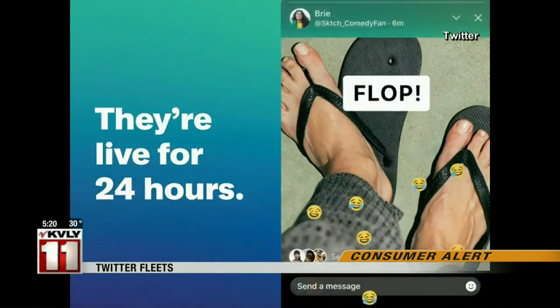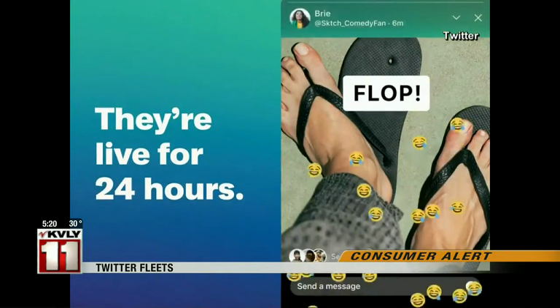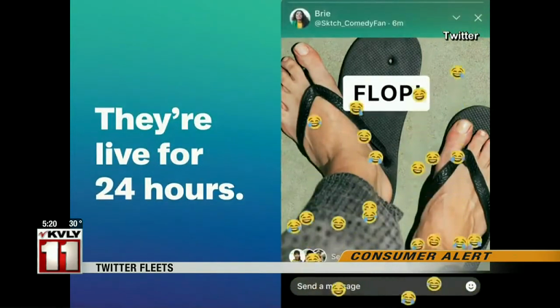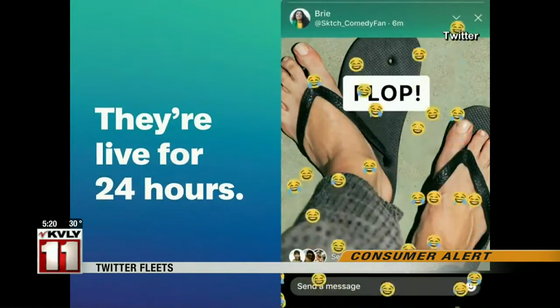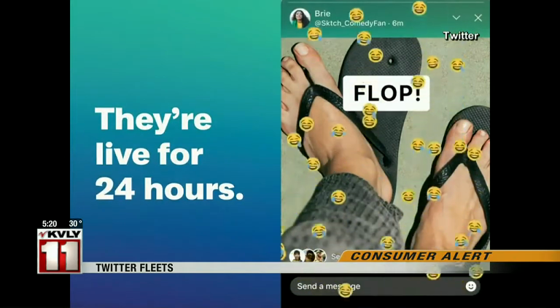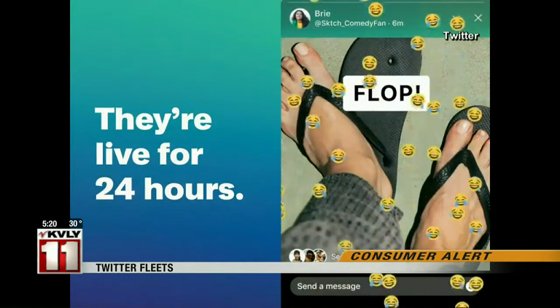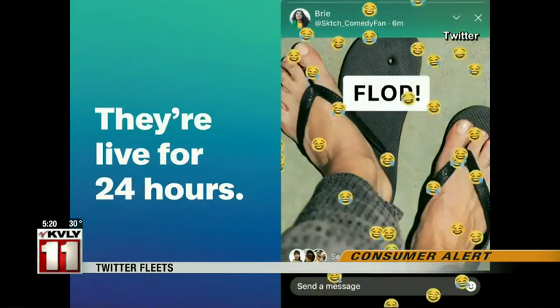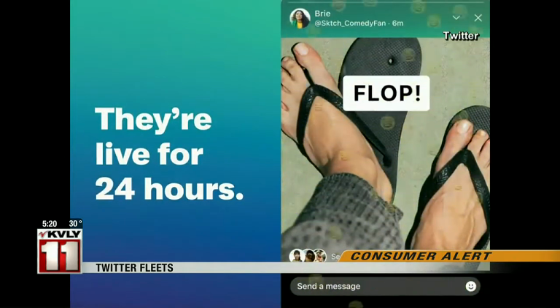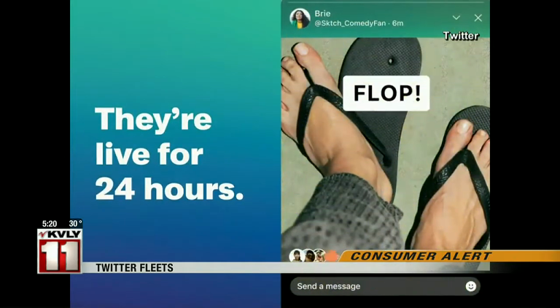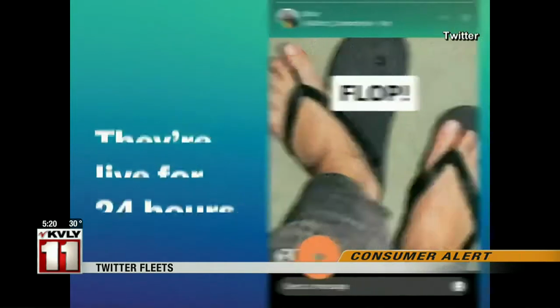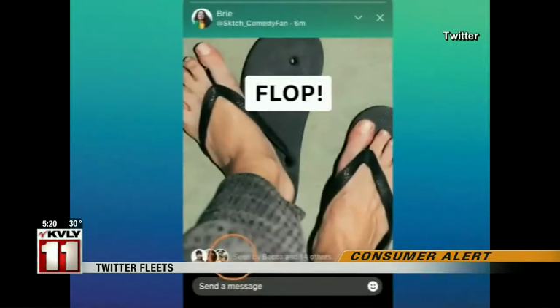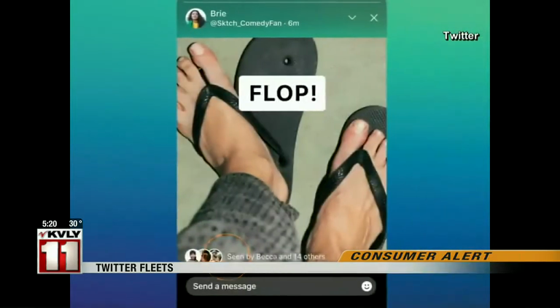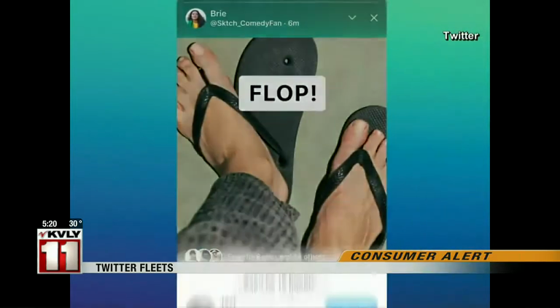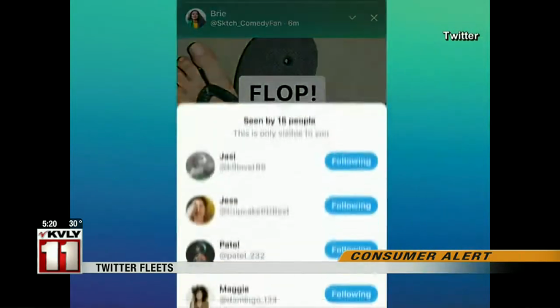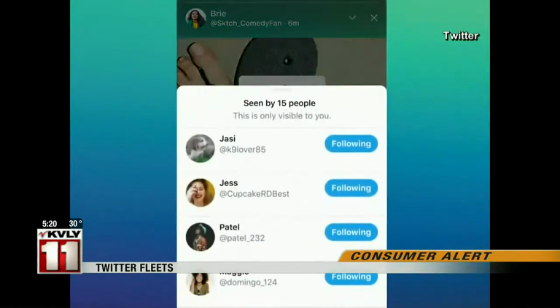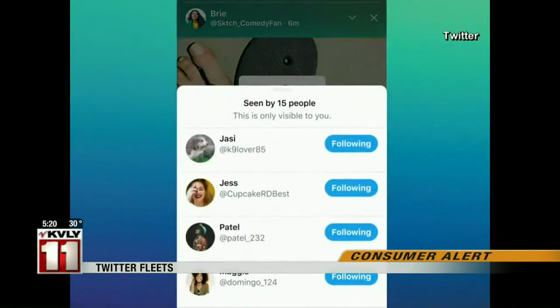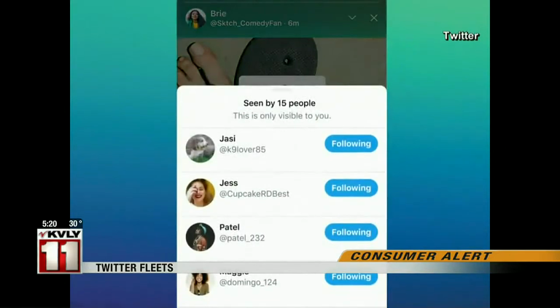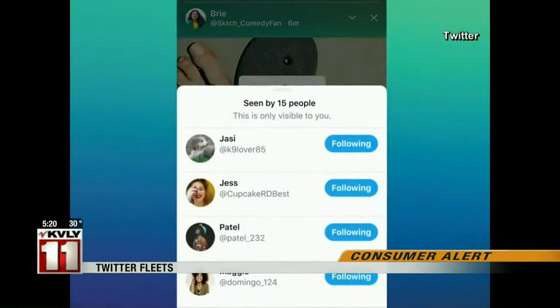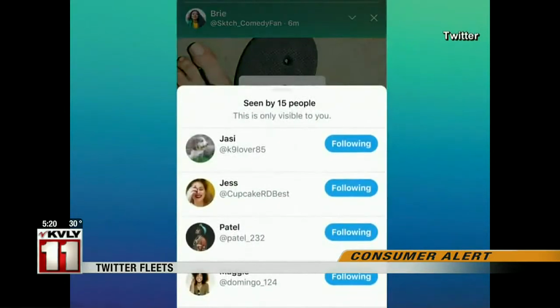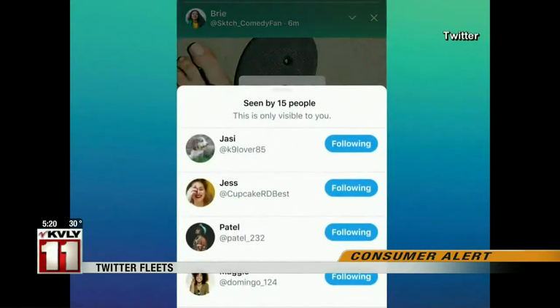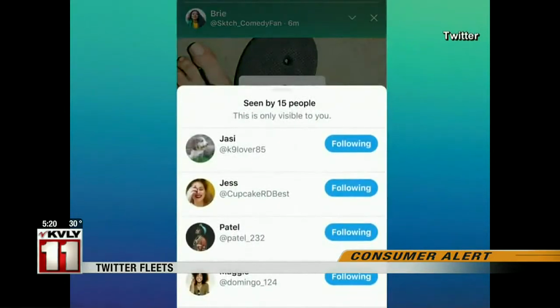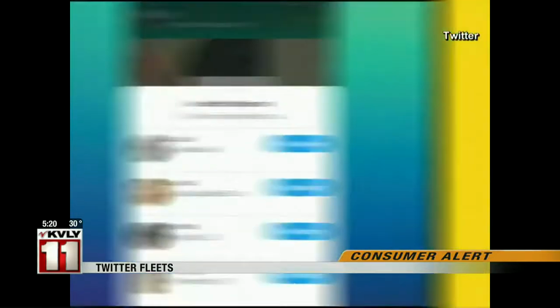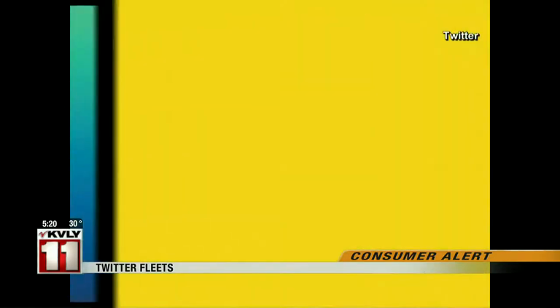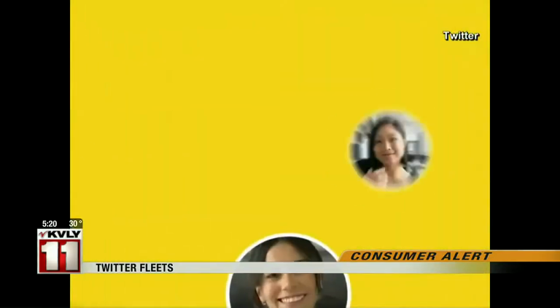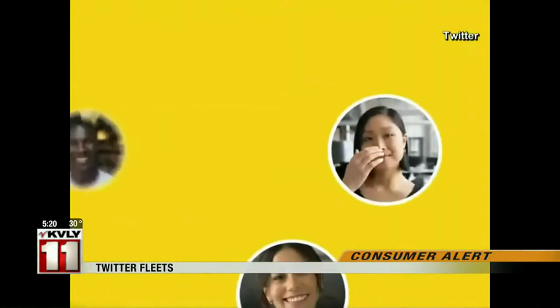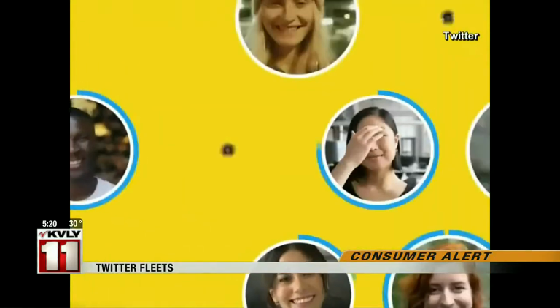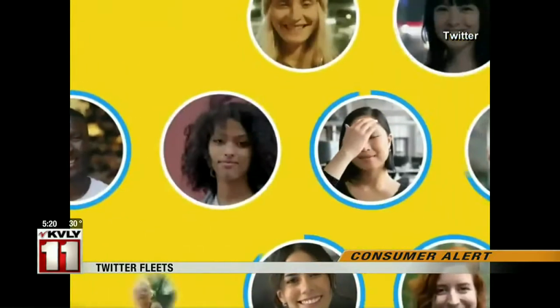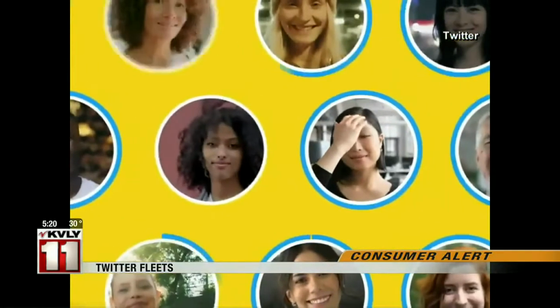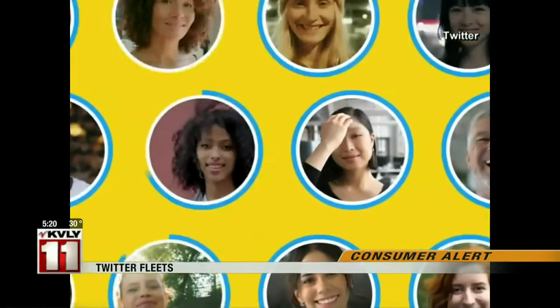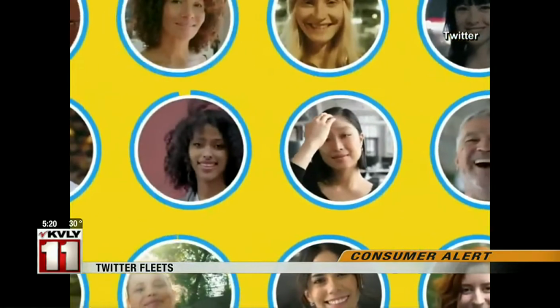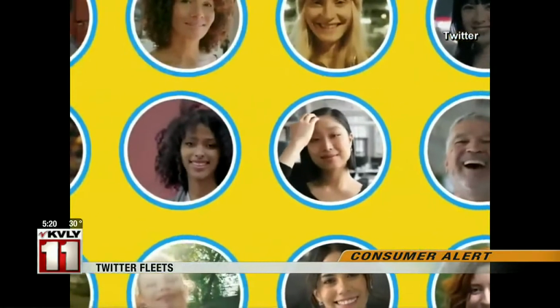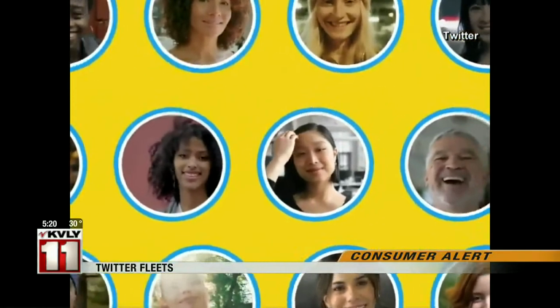Twitter also announced a feature called Spaces. It's similar to Clubhouse, where people can join virtual rooms to have audio conversations with others. Twitter will roll out Spaces to select users before the end of this year.